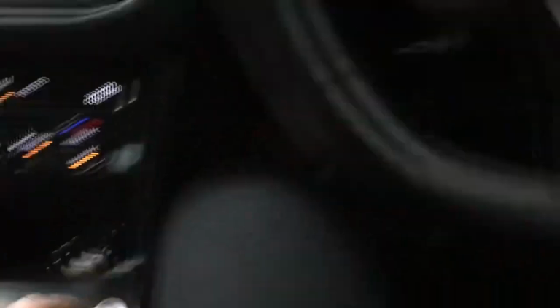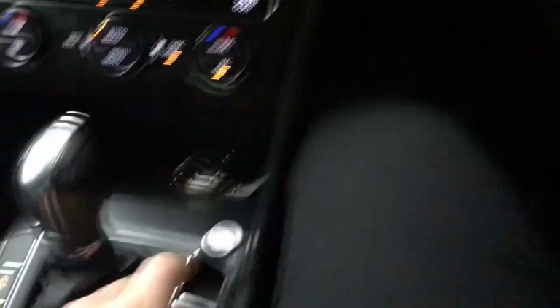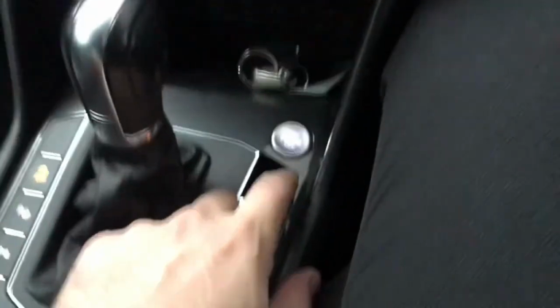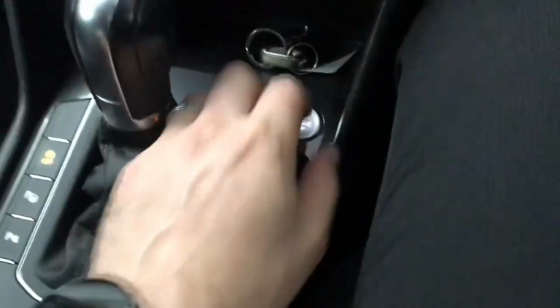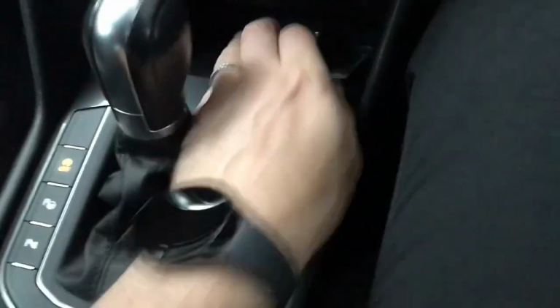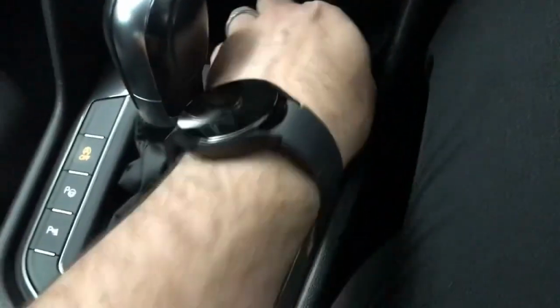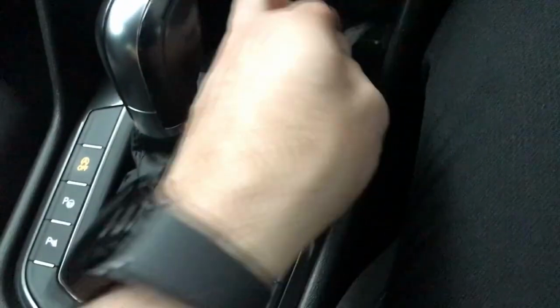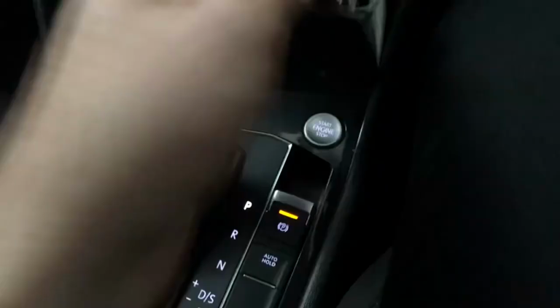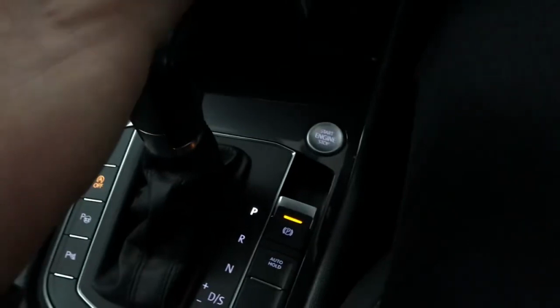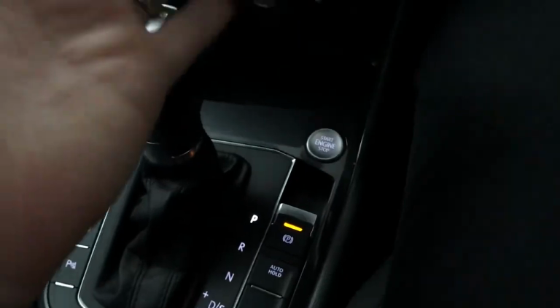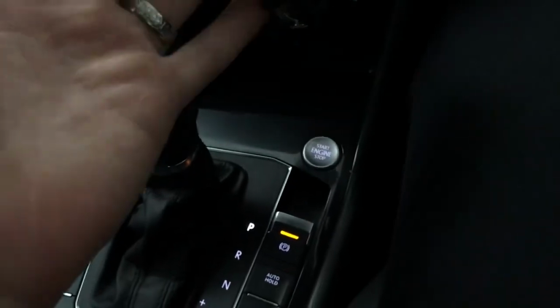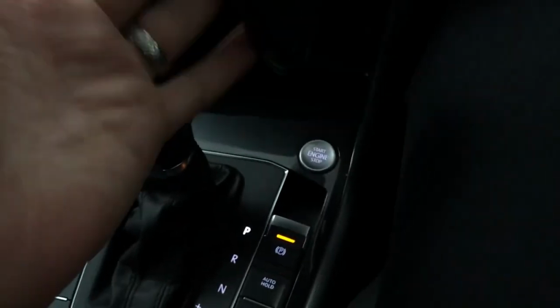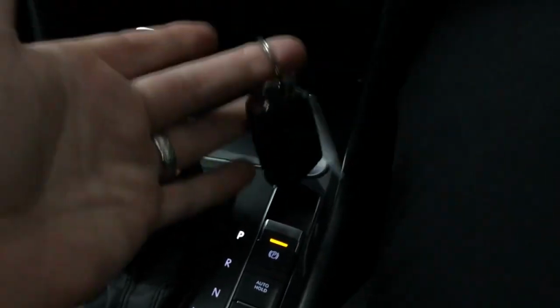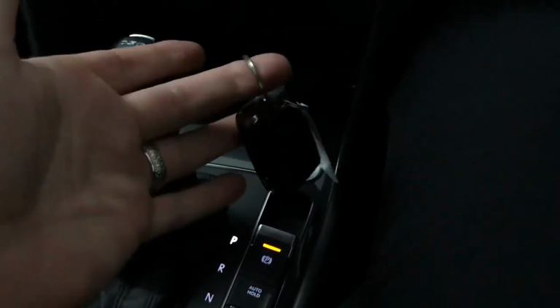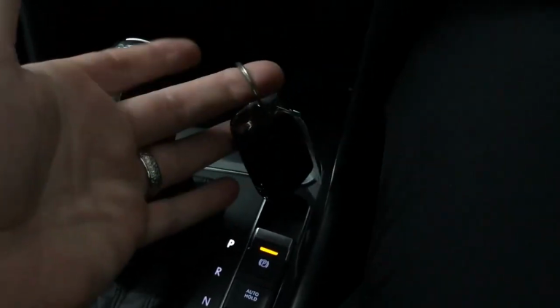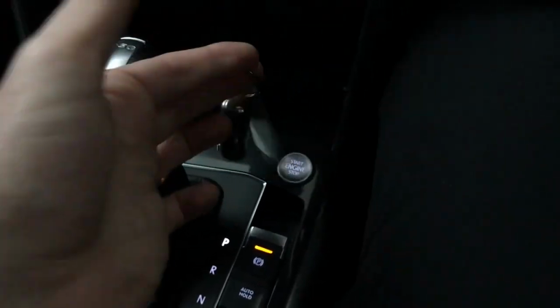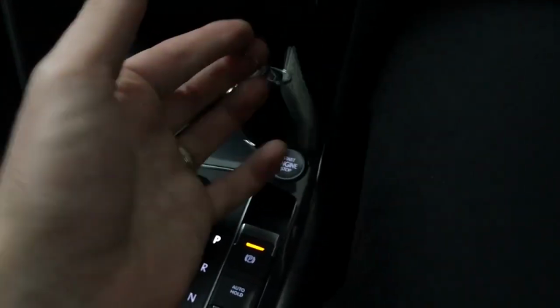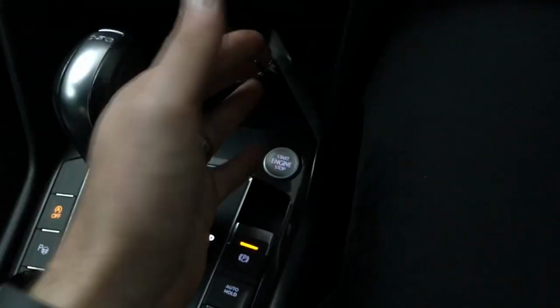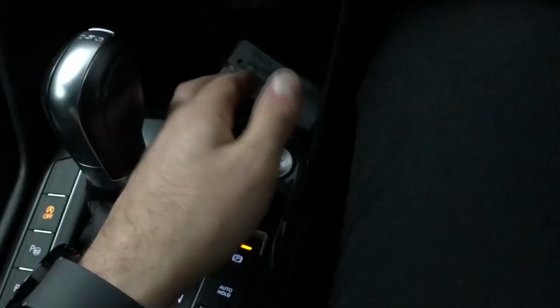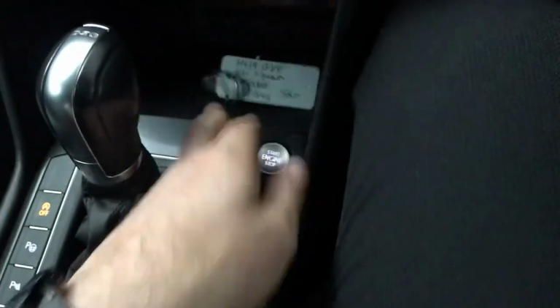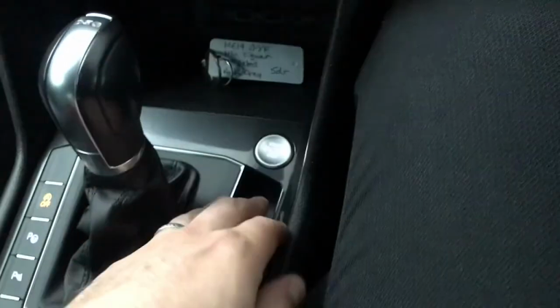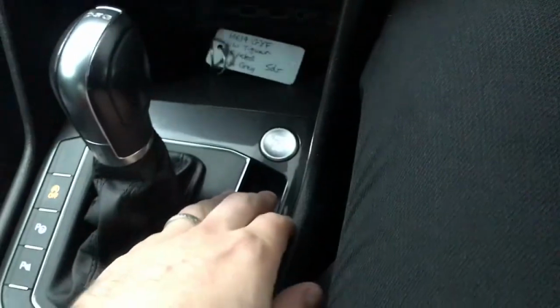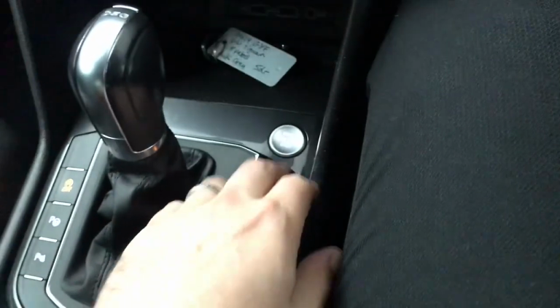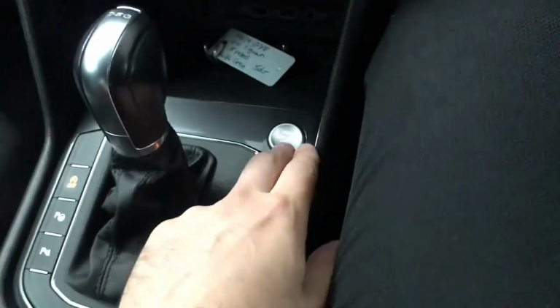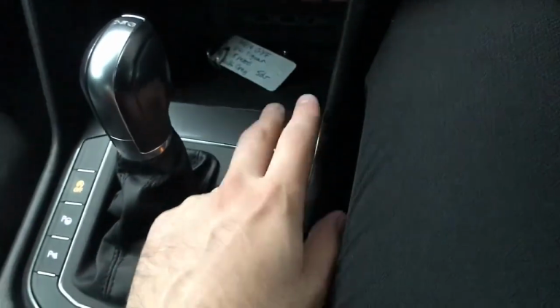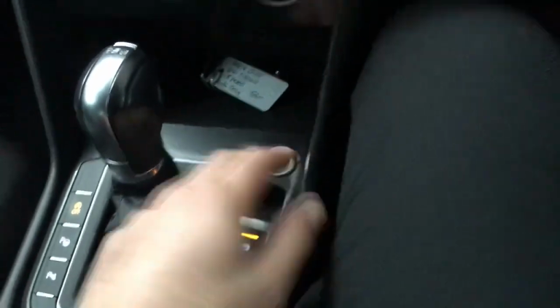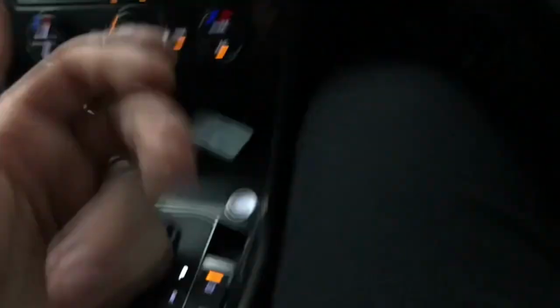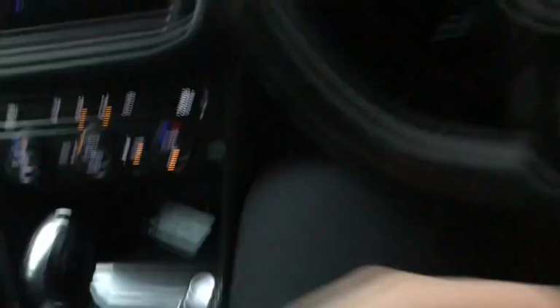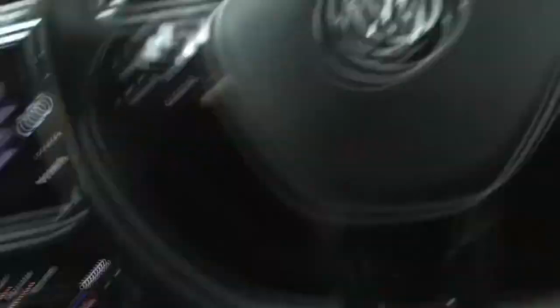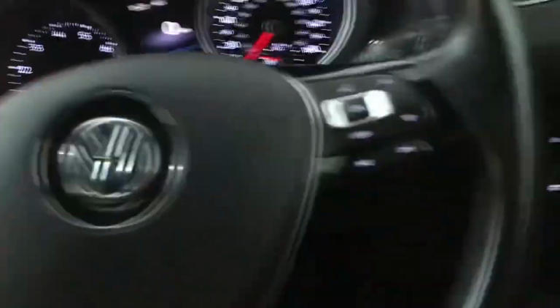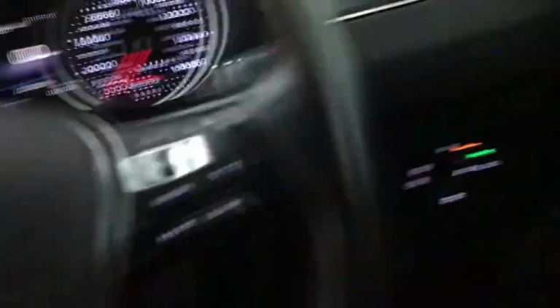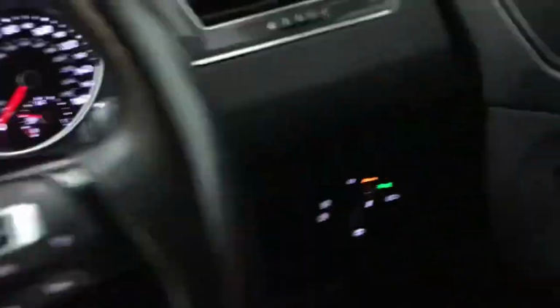It is worth noting this car does have keyless entry and keyless start as well, hence why I haven't put the key in.